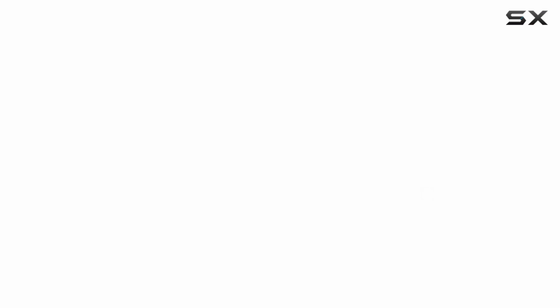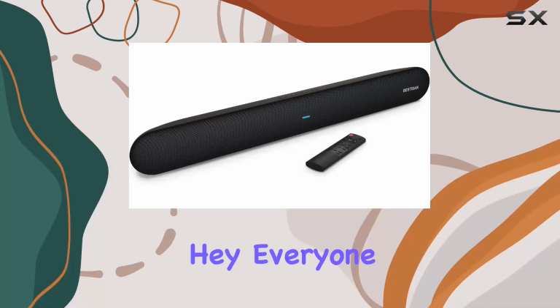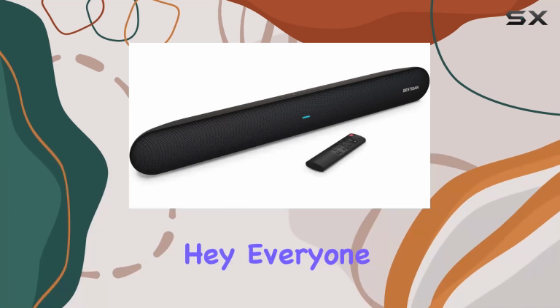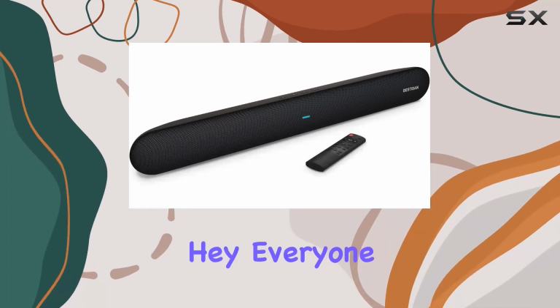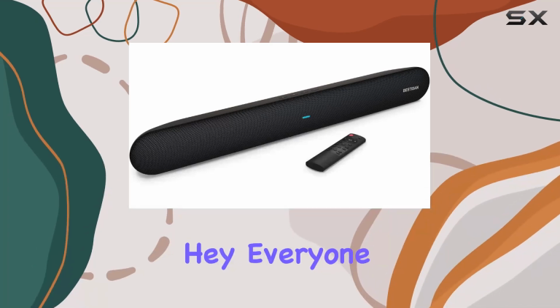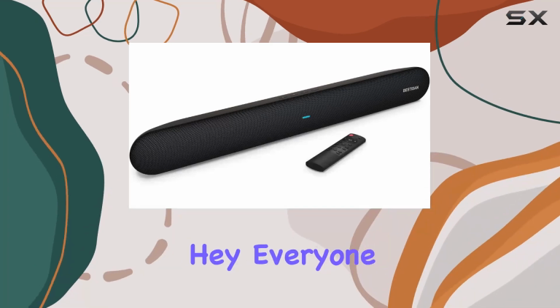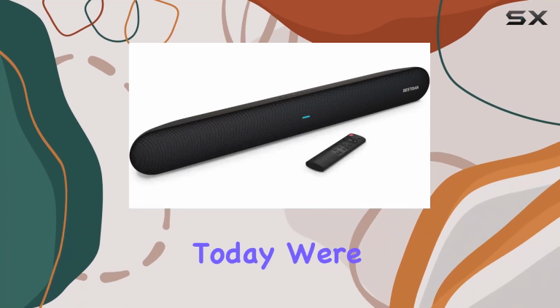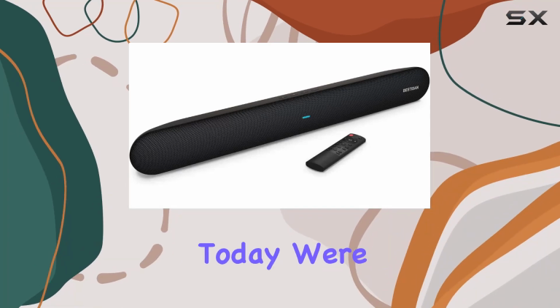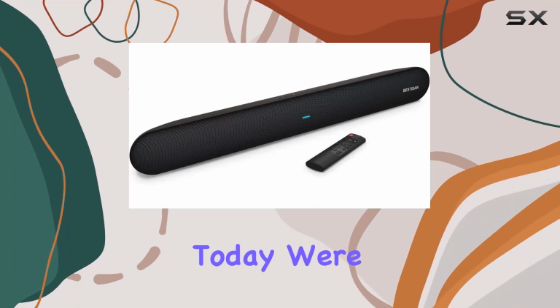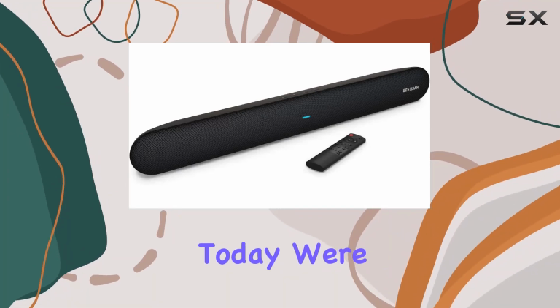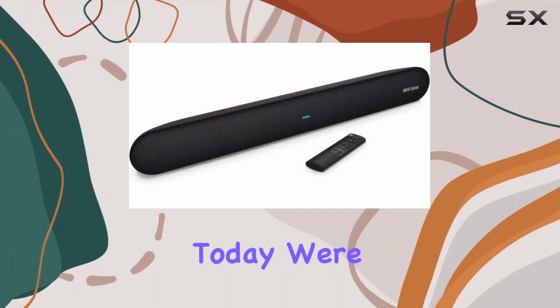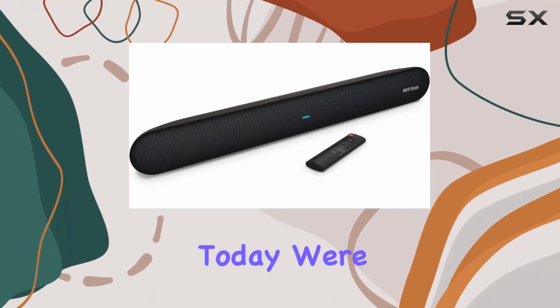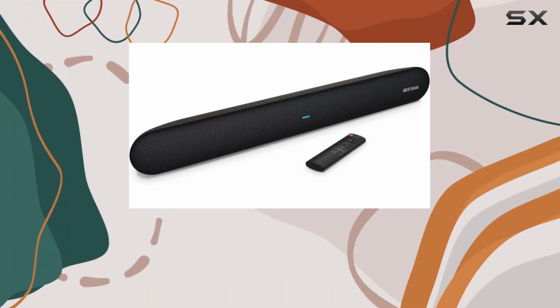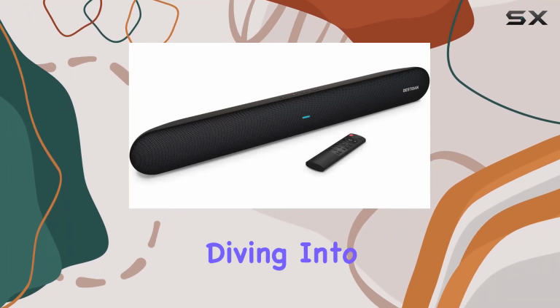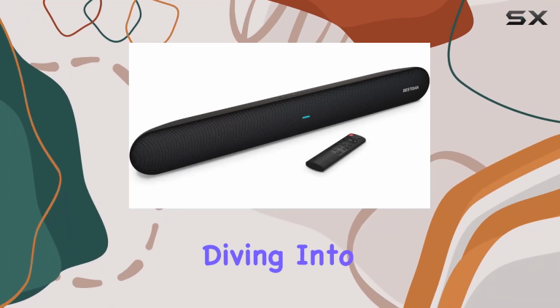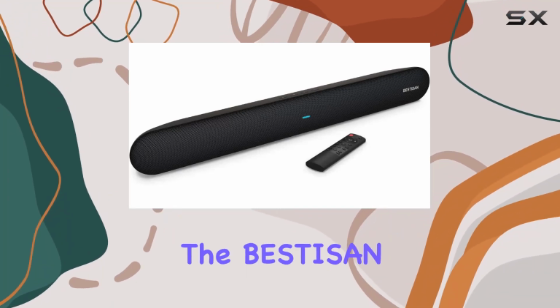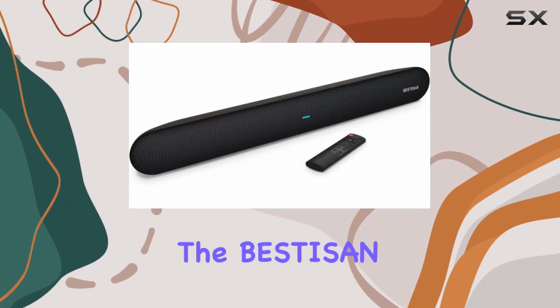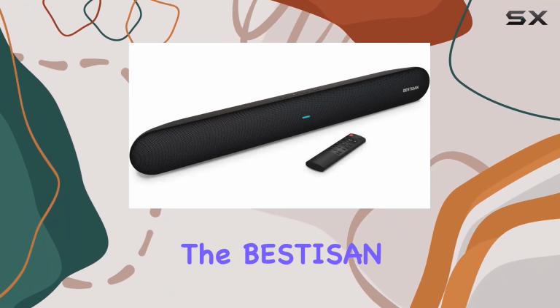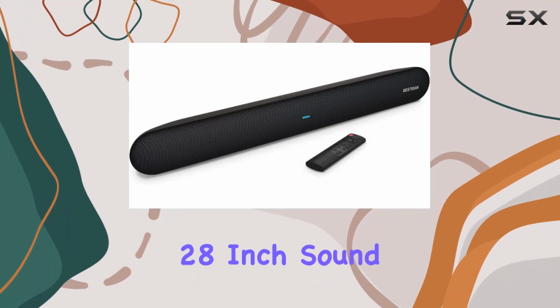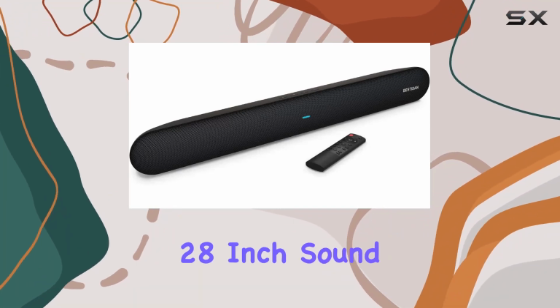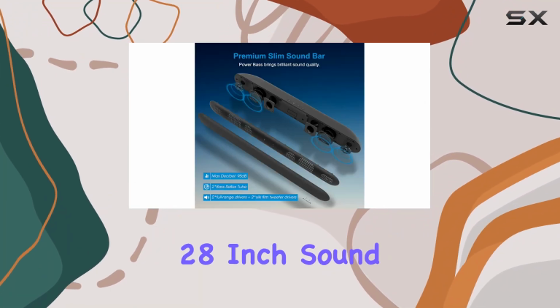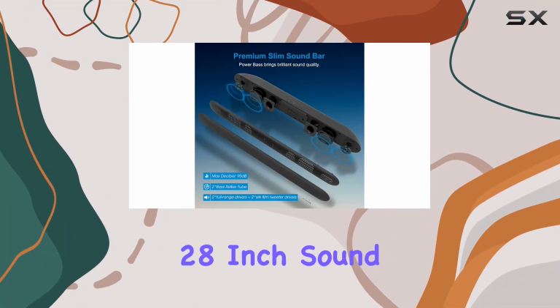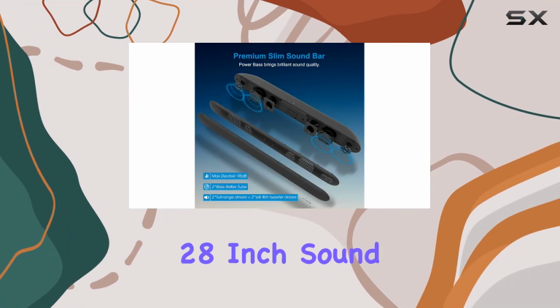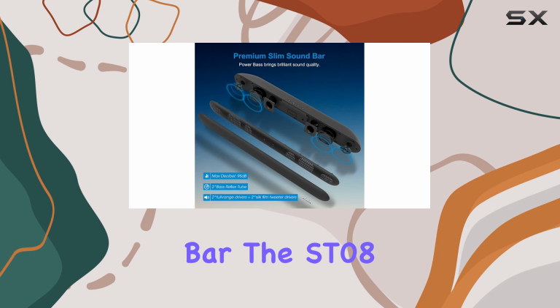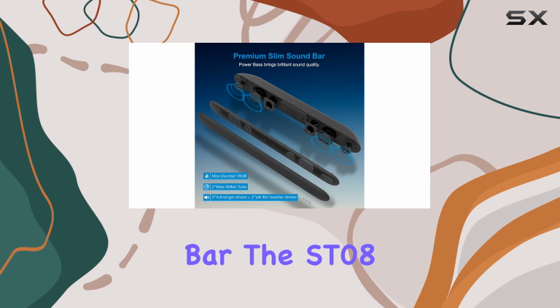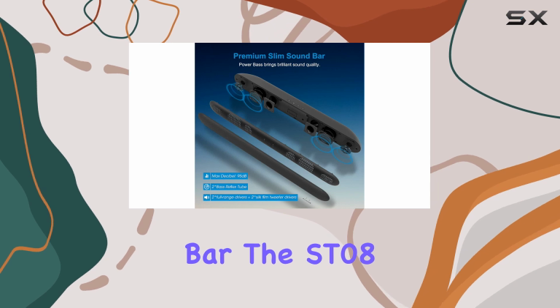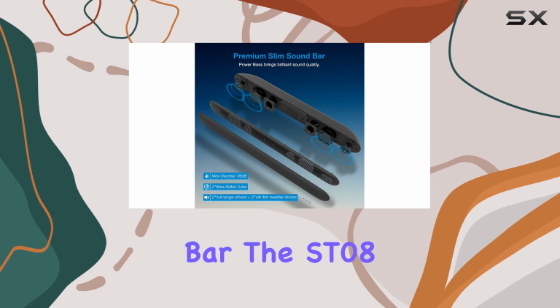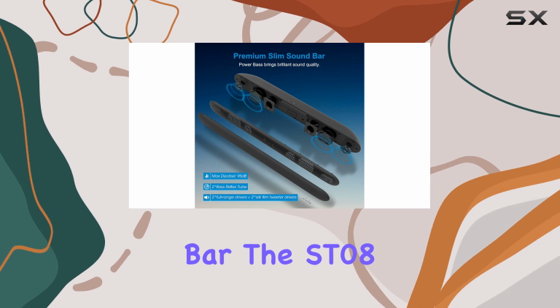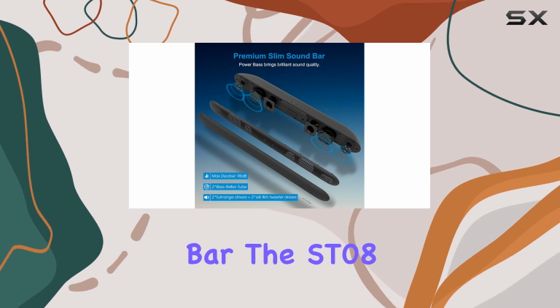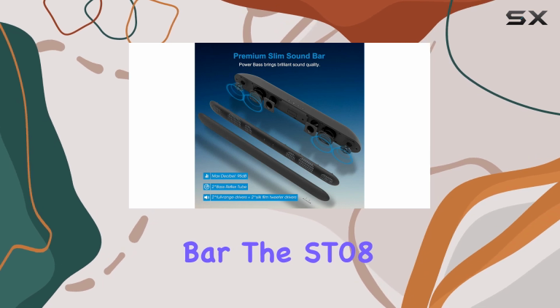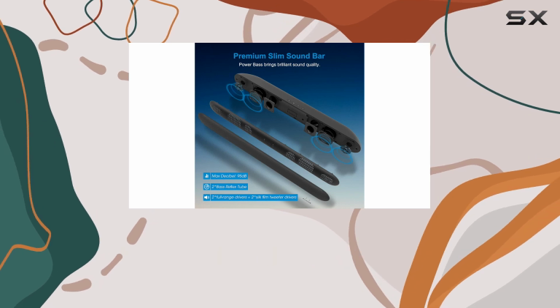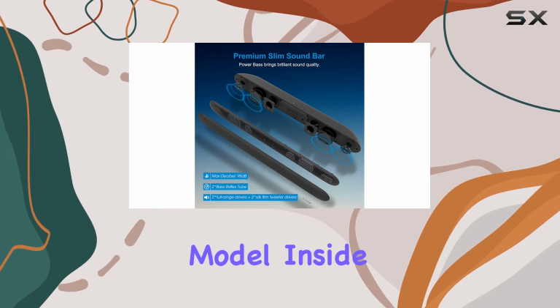Hey everyone! Today we're diving into the Bestizen 28-inch soundbar, the ST-08 model.